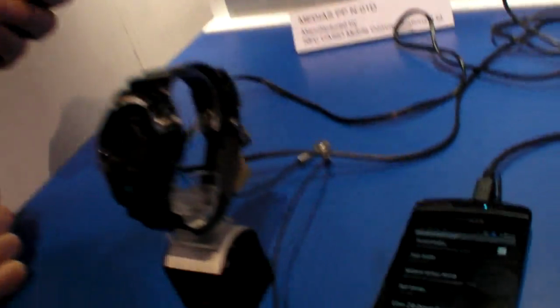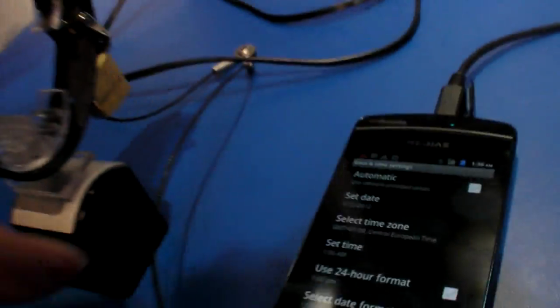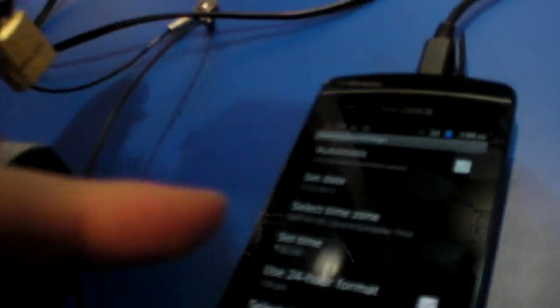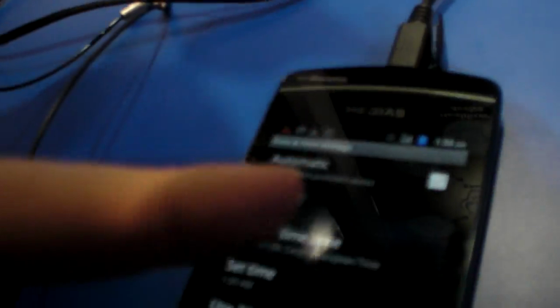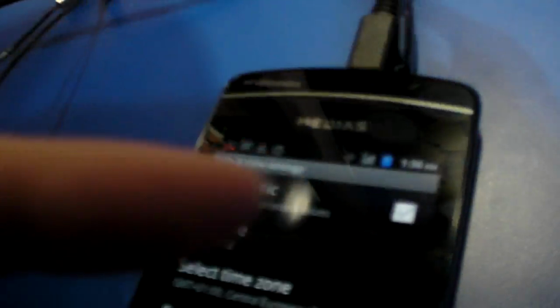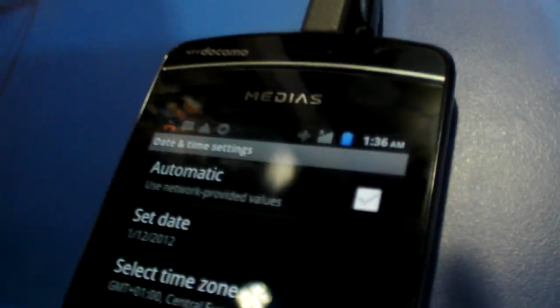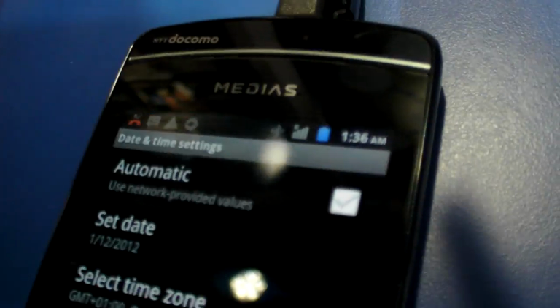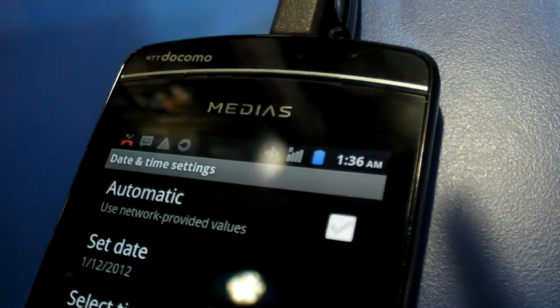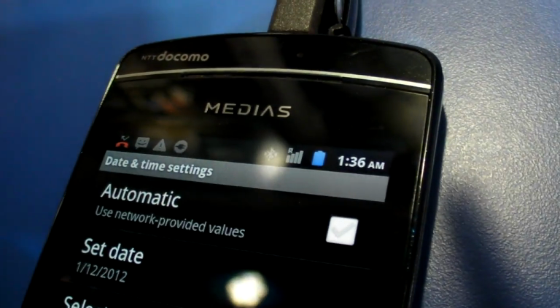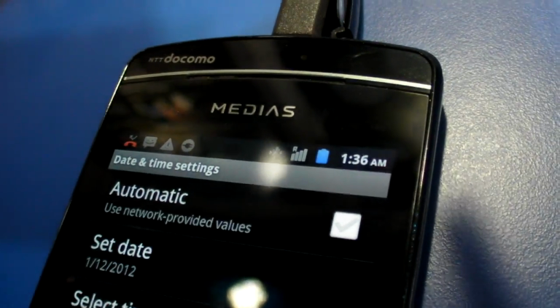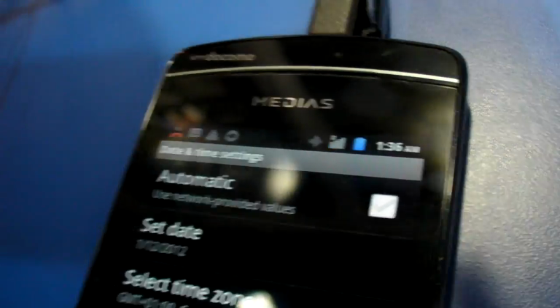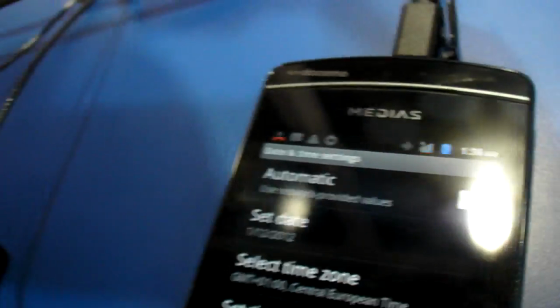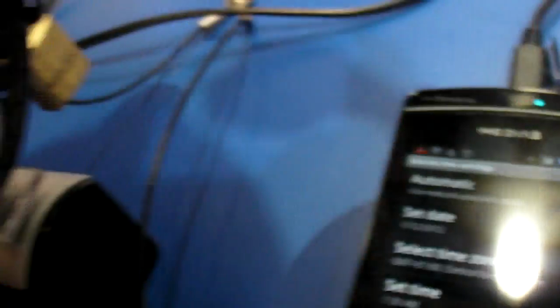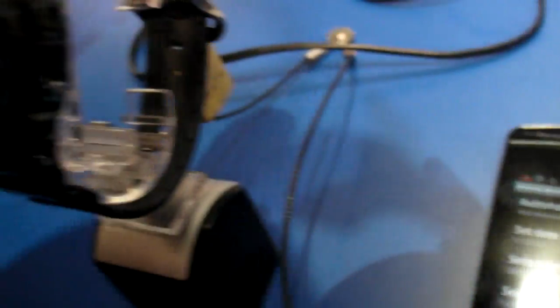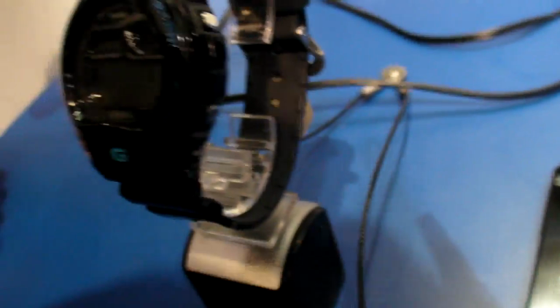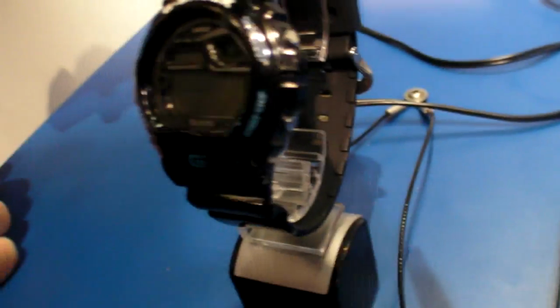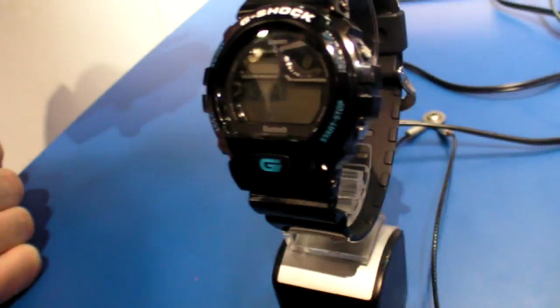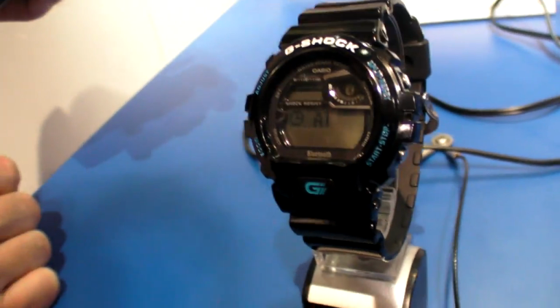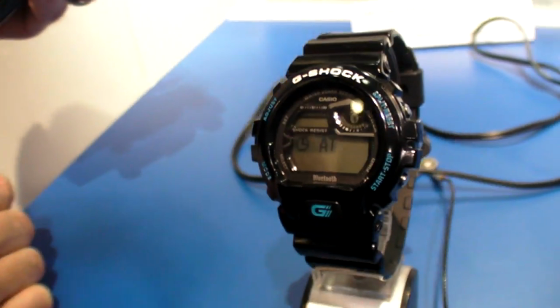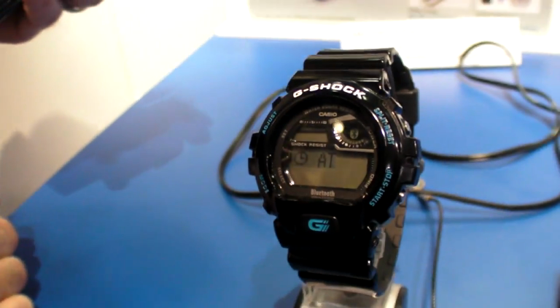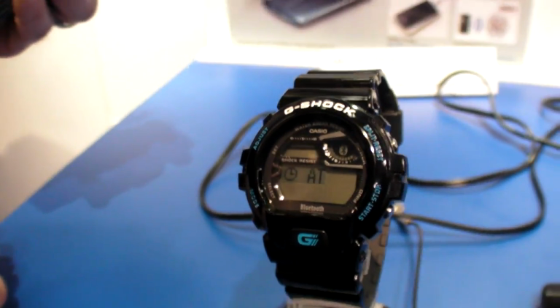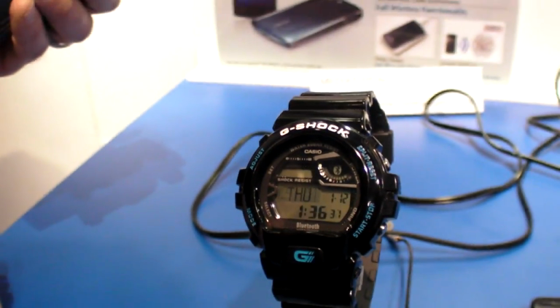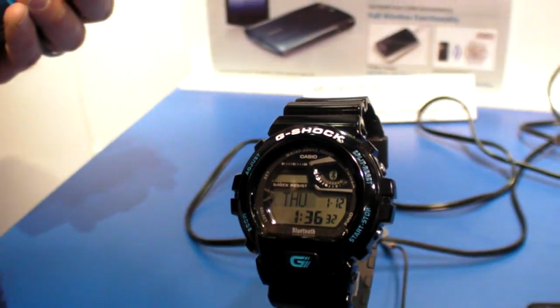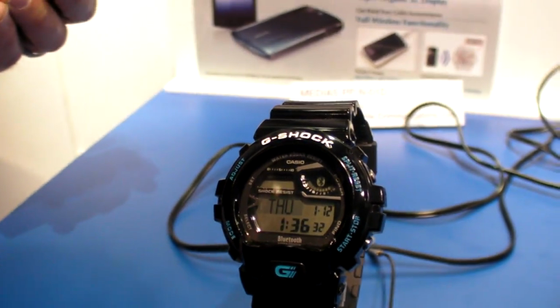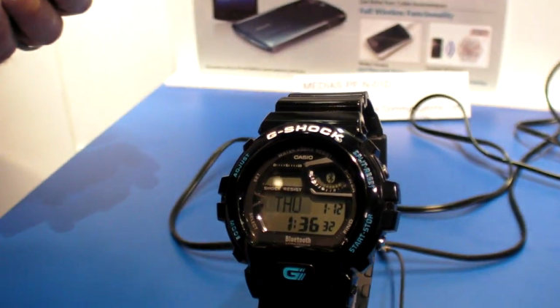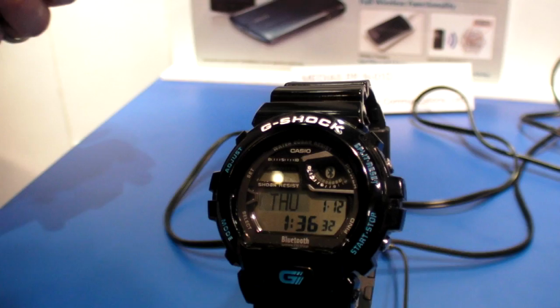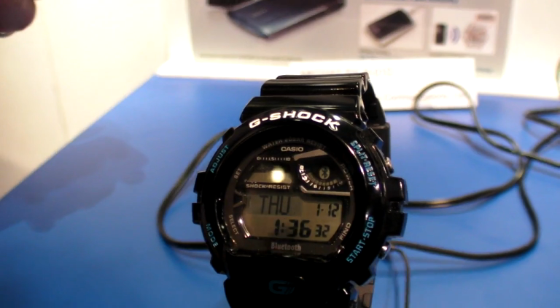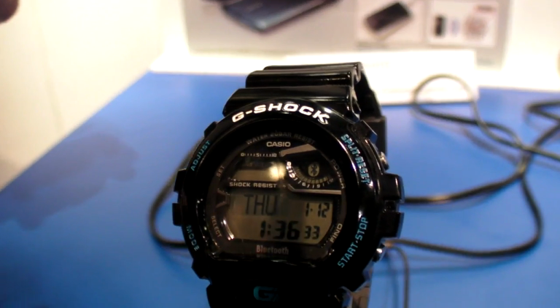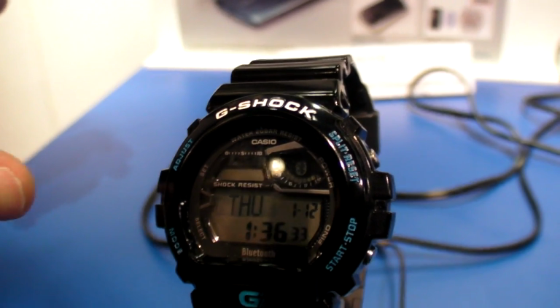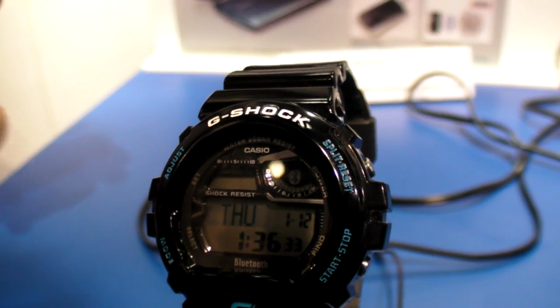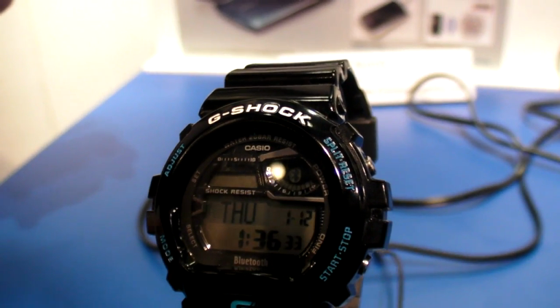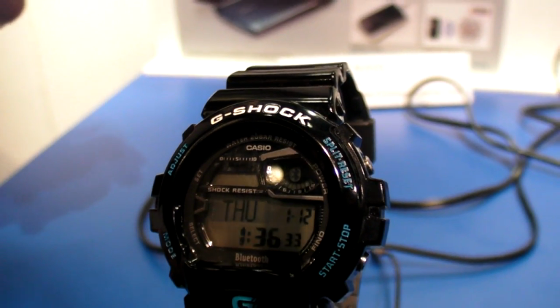So here it shows 136, and it's going to sync up to the same value — 136 on both.